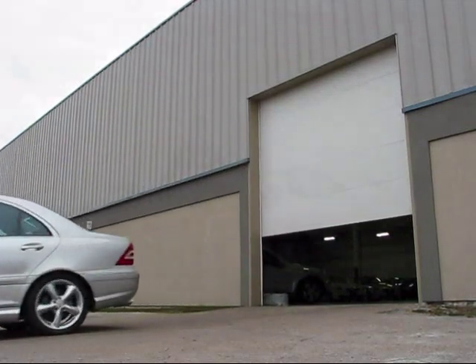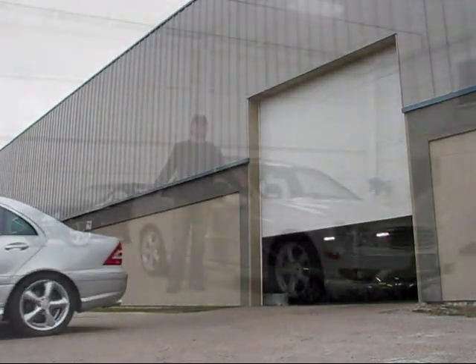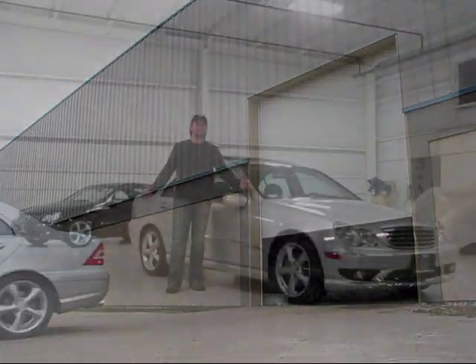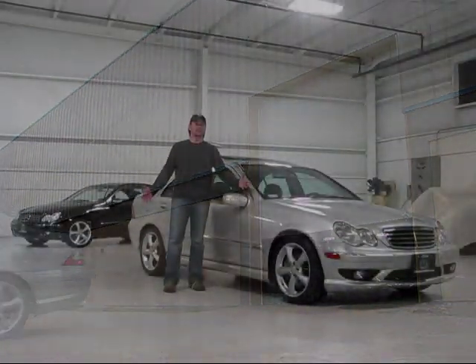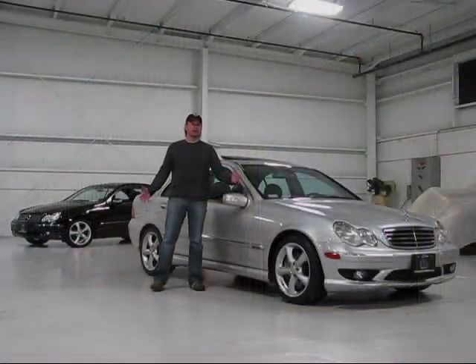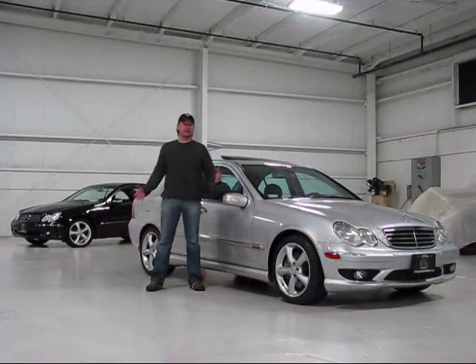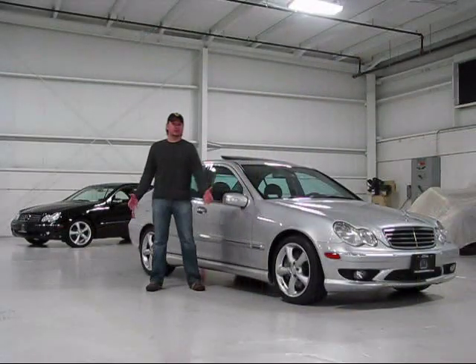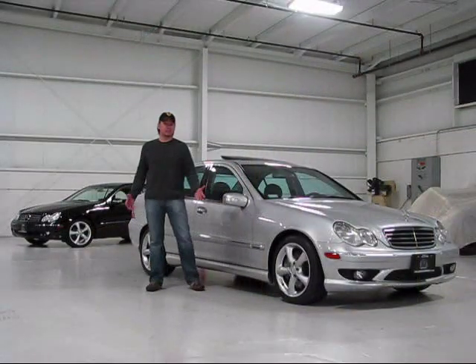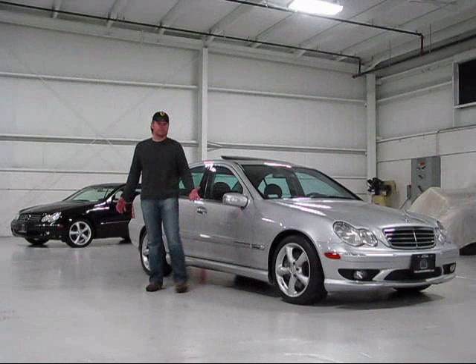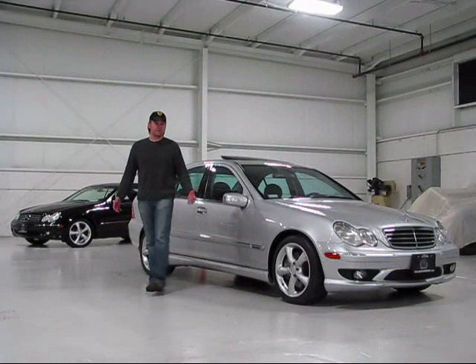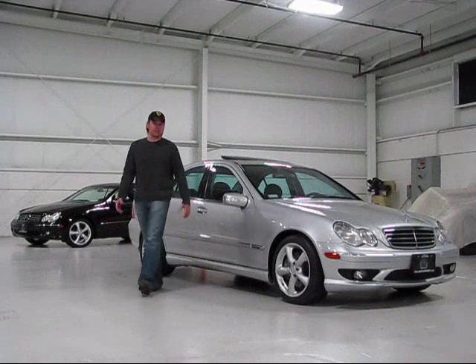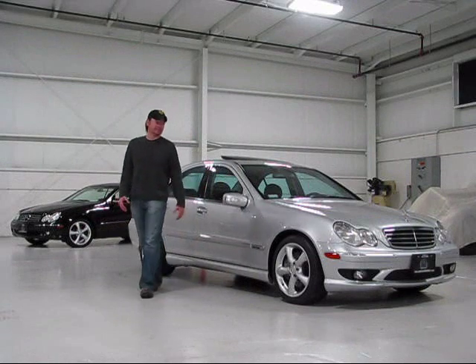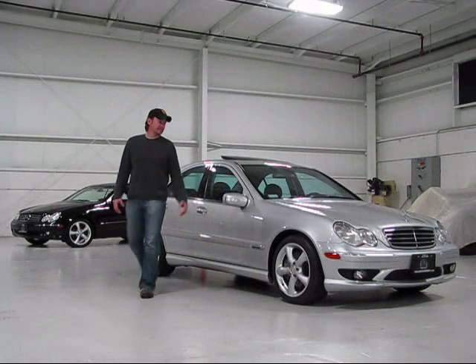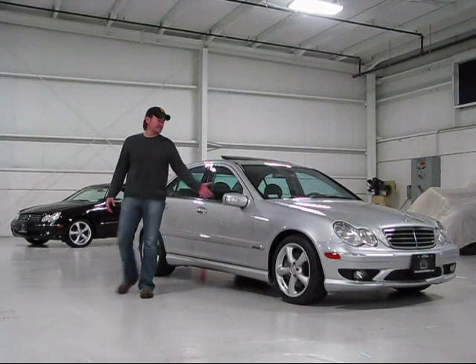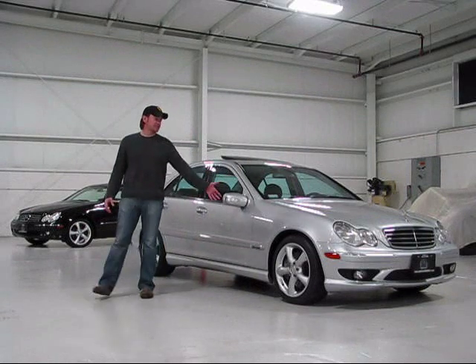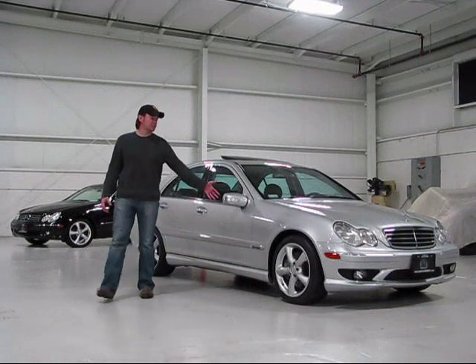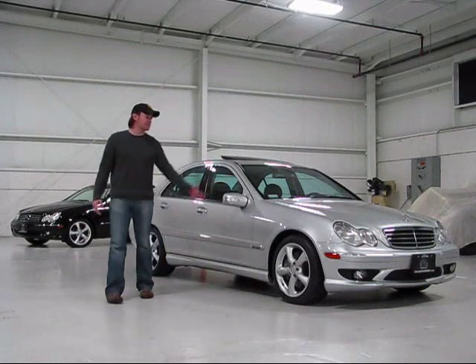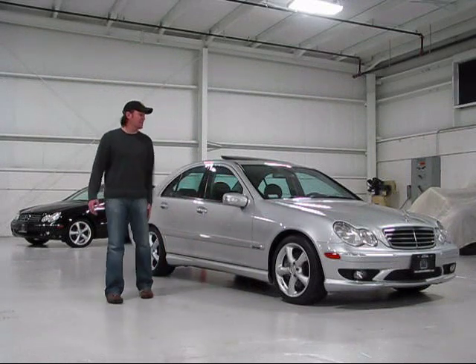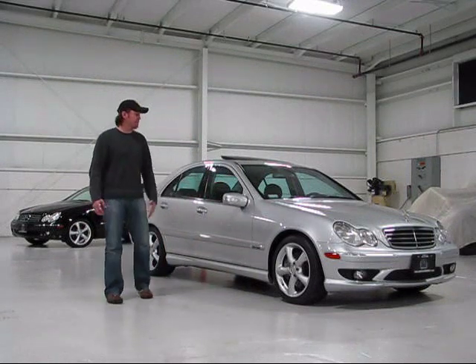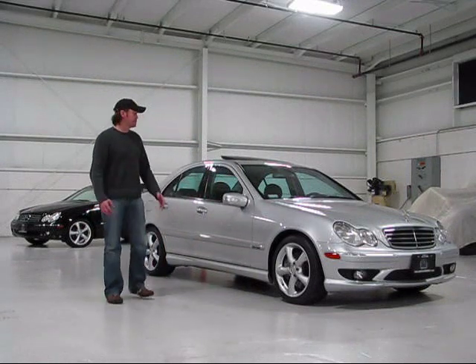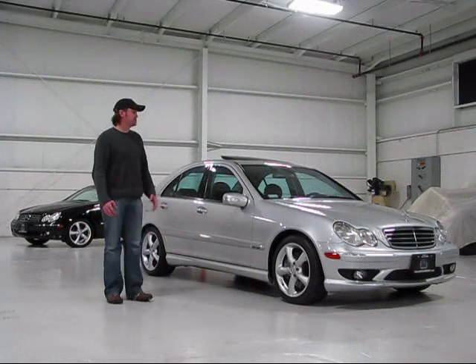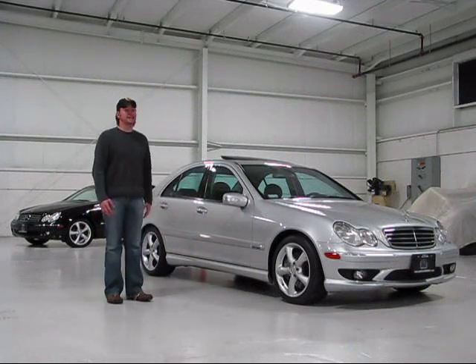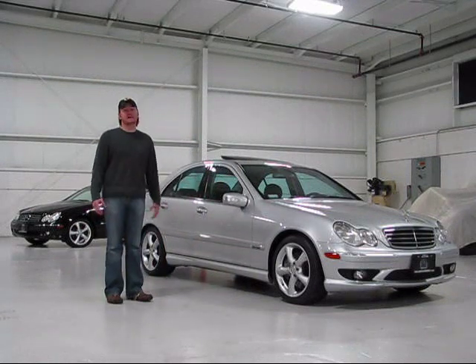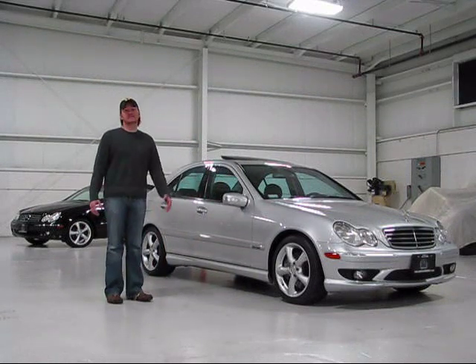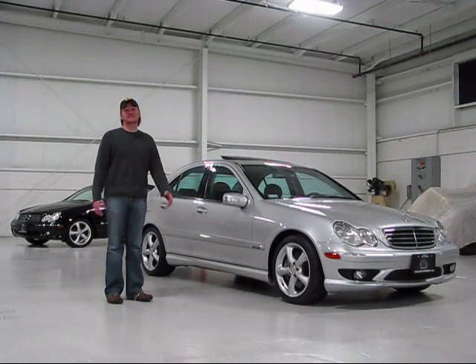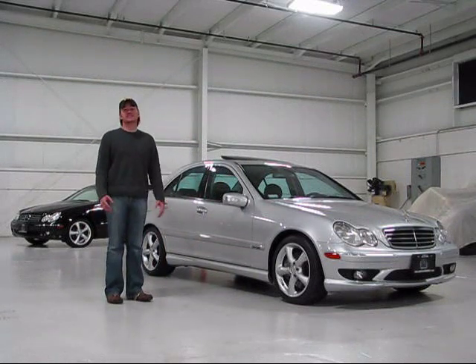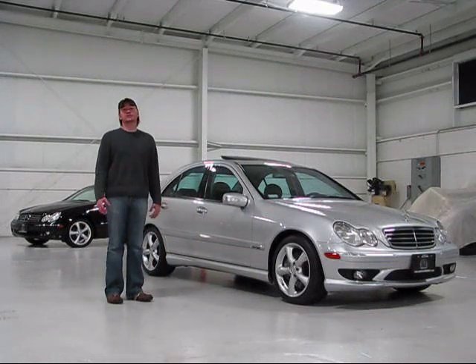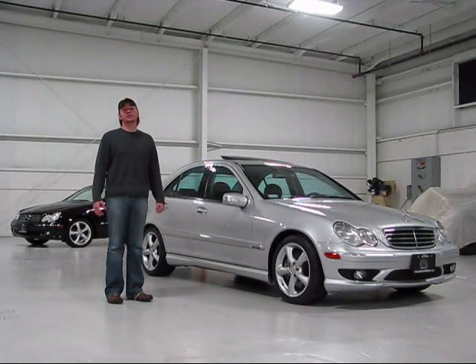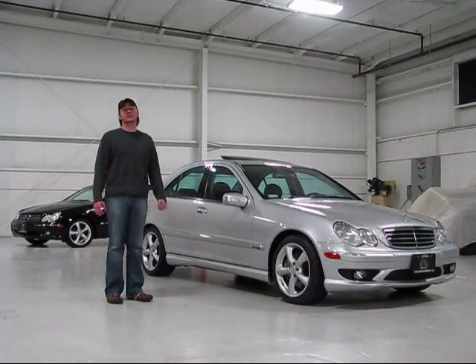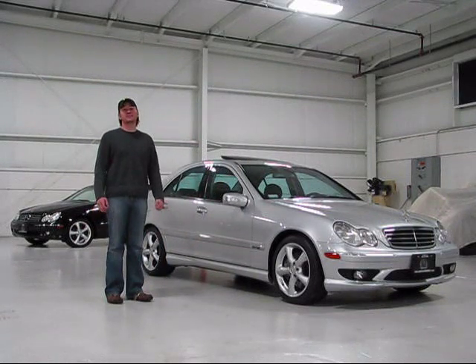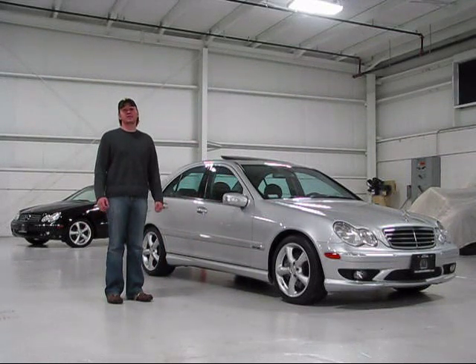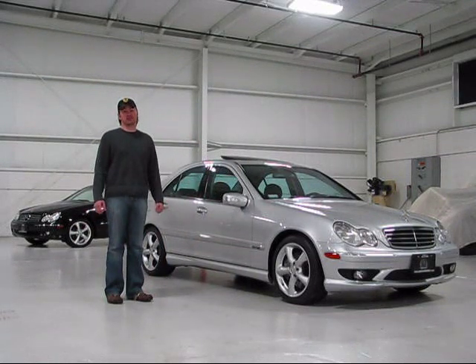We'll take a look at a great German sports sedan. This is the 2005 Mercedes-Benz C230 Compressor.